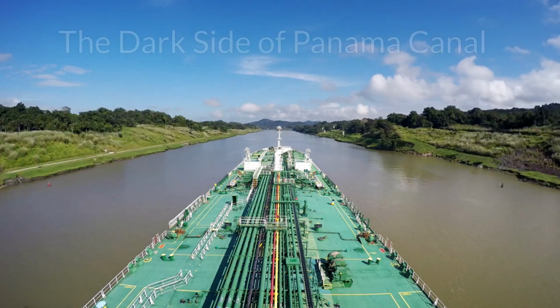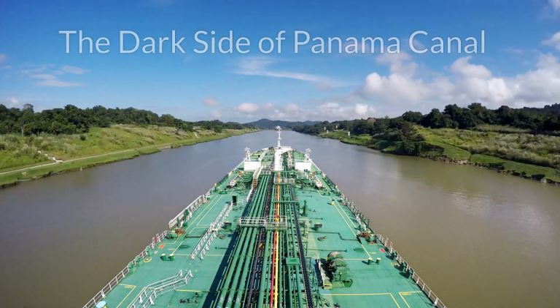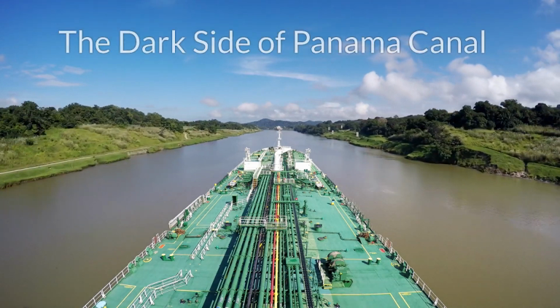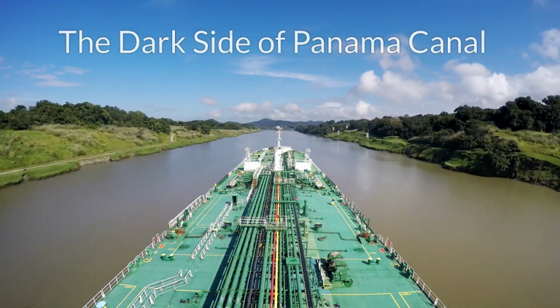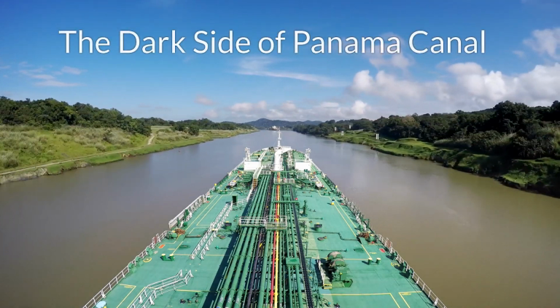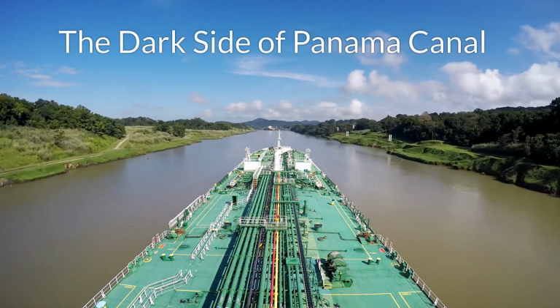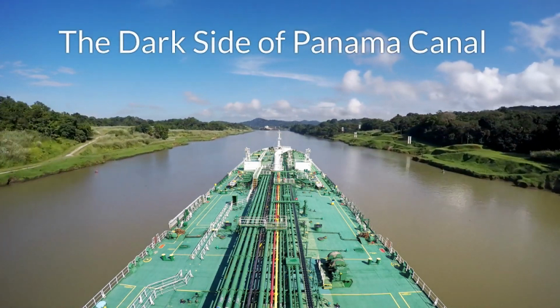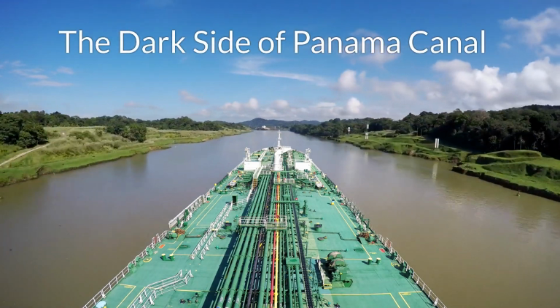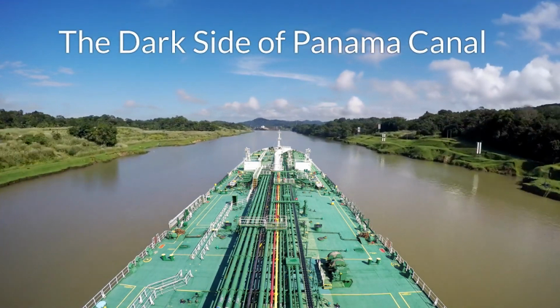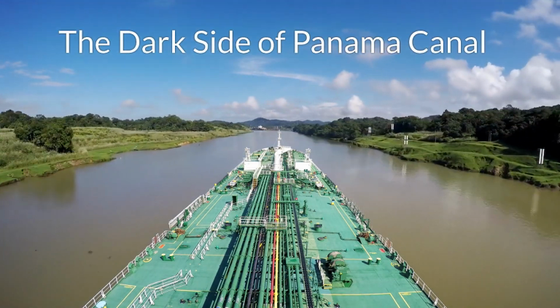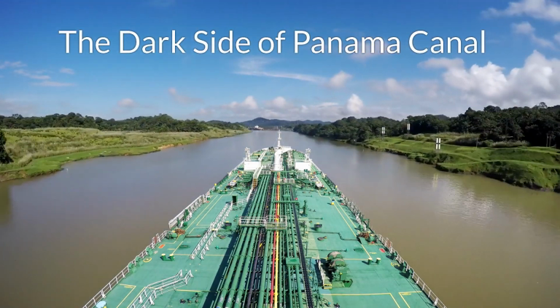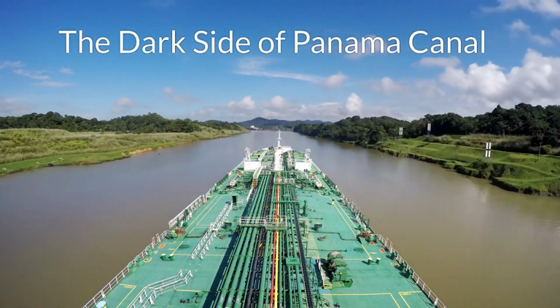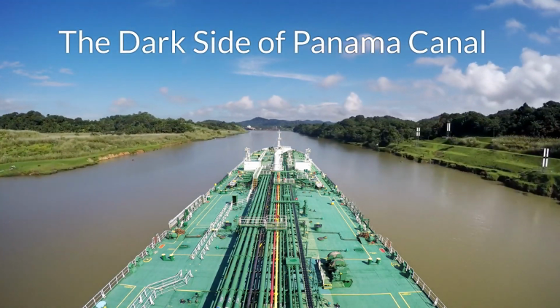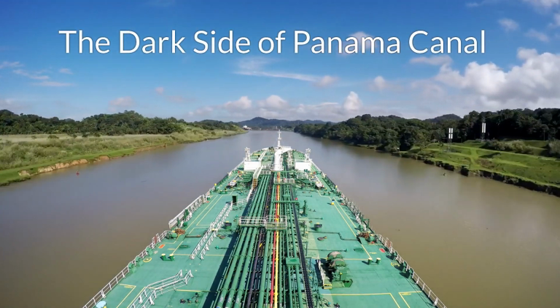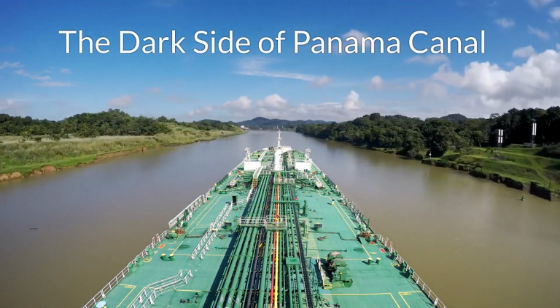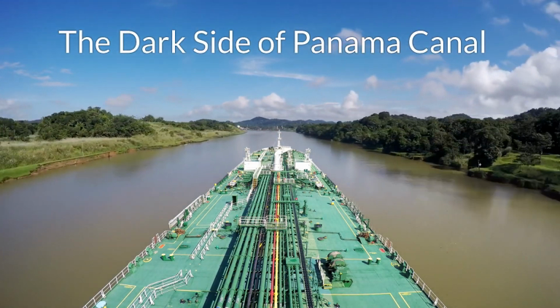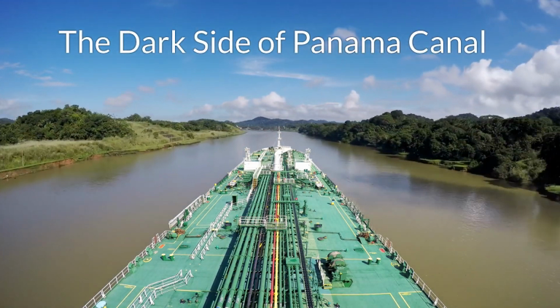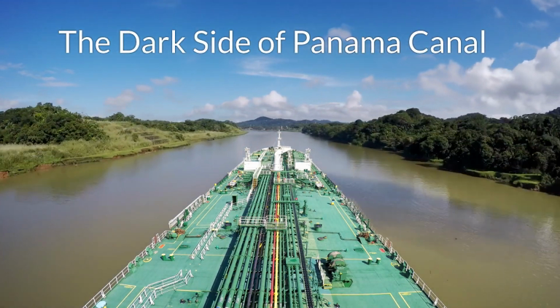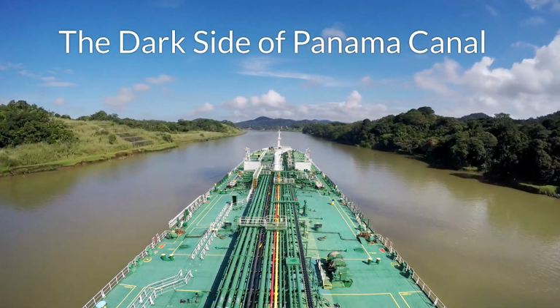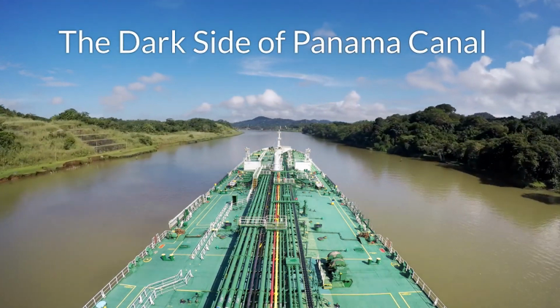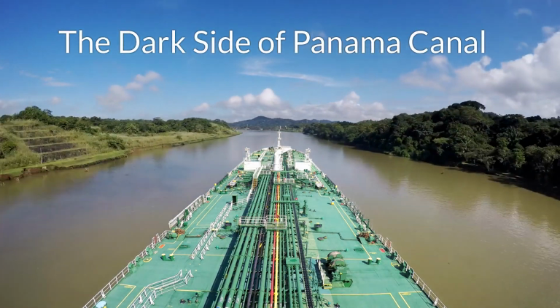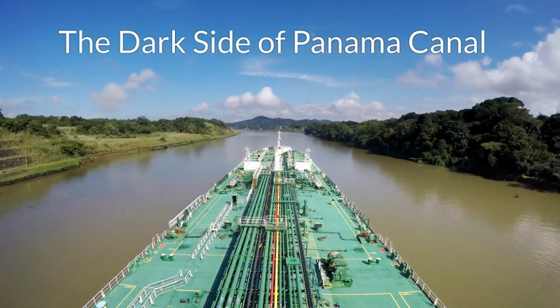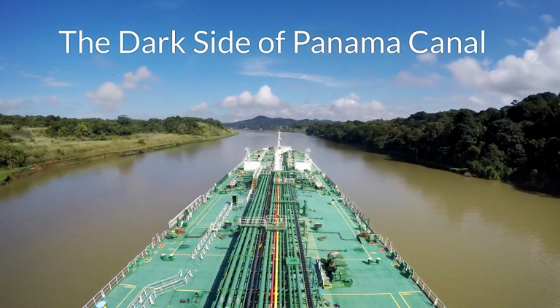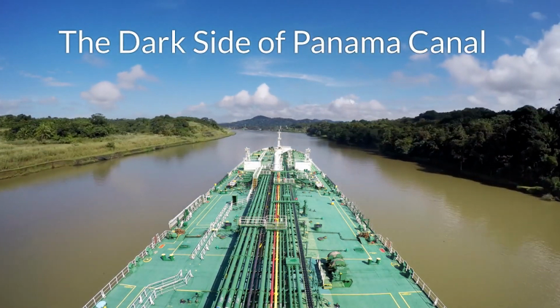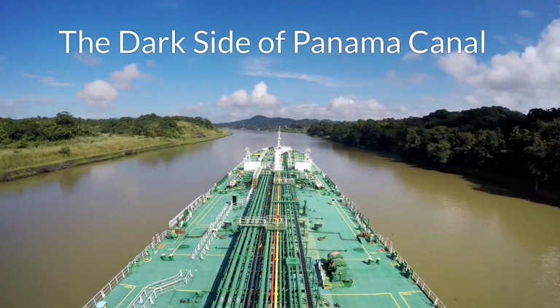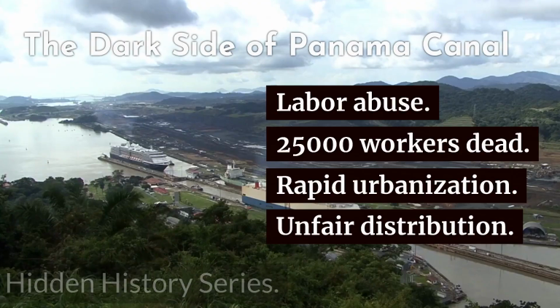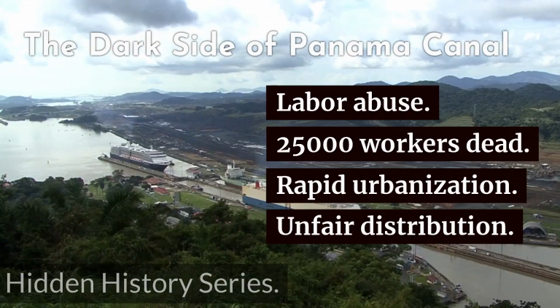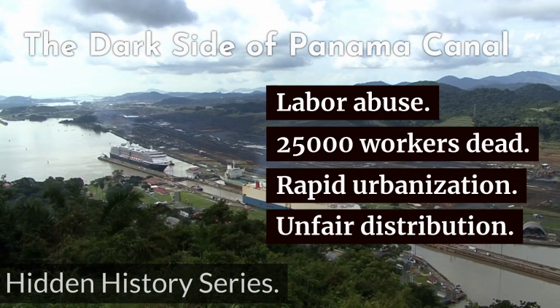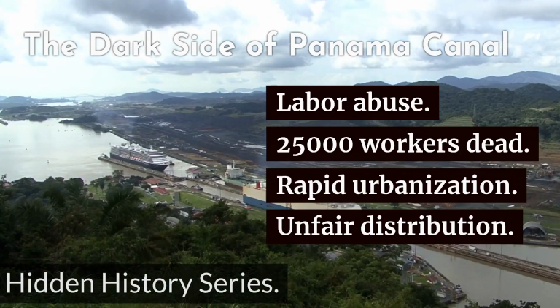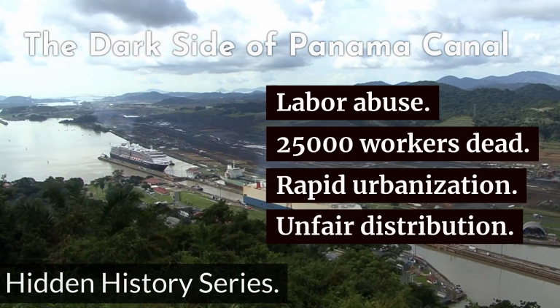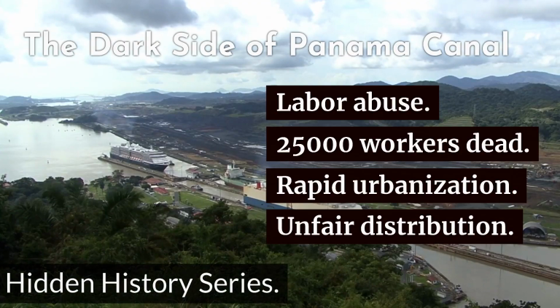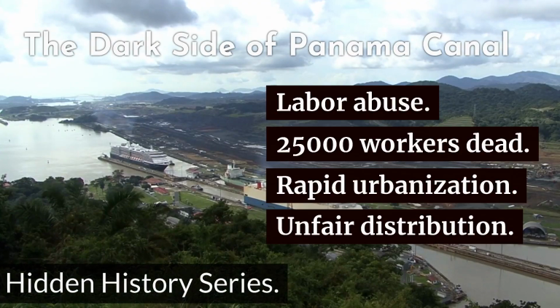The Dark Side of Panama Canal — Hidden History Series.